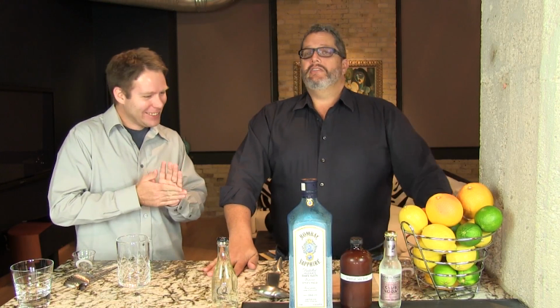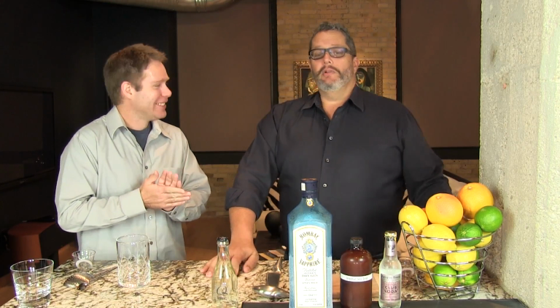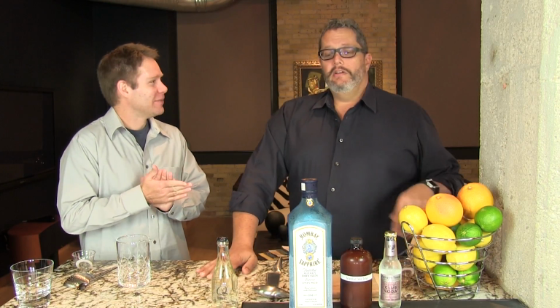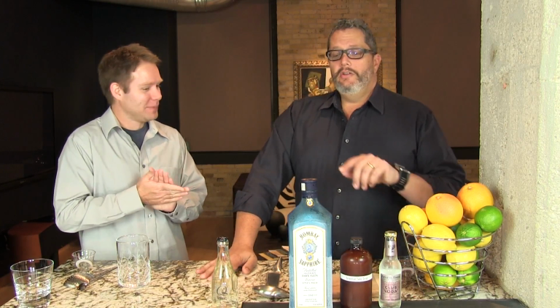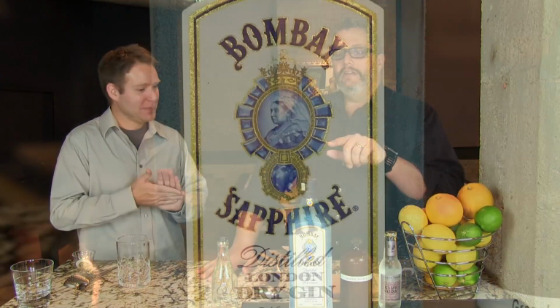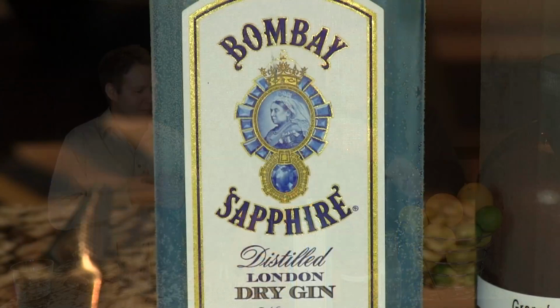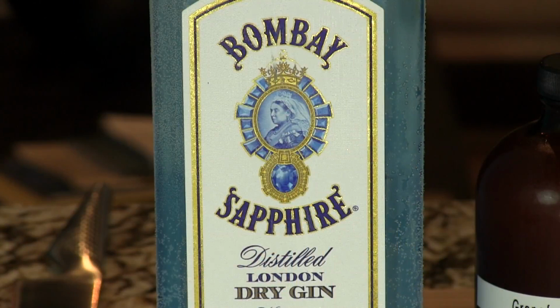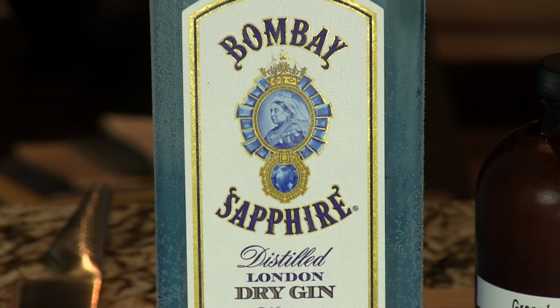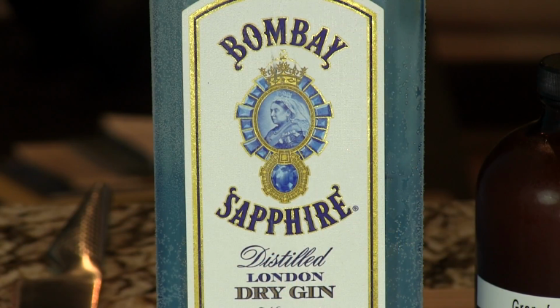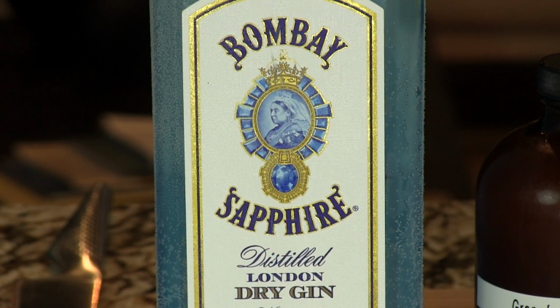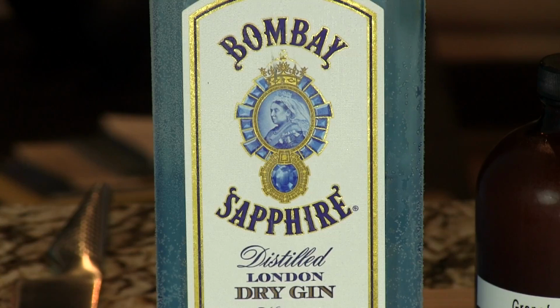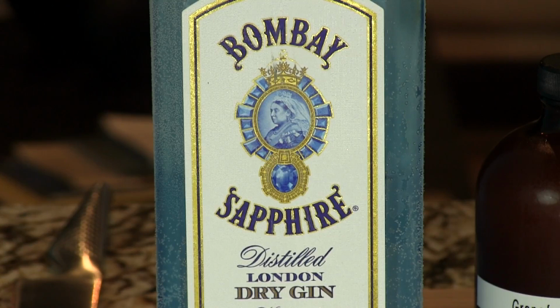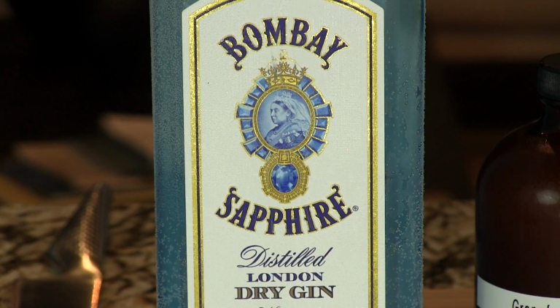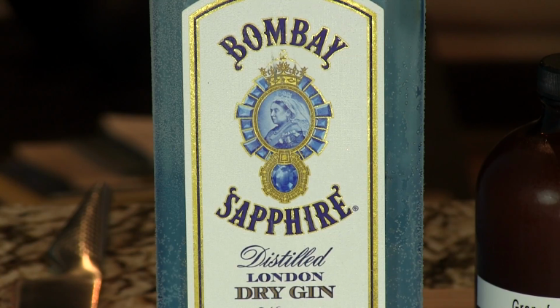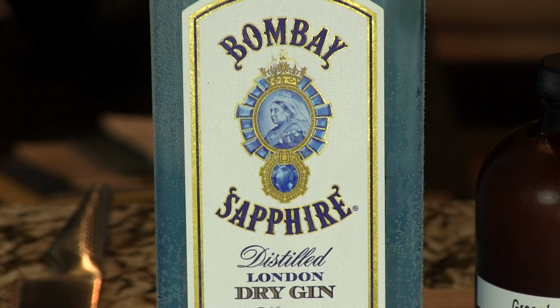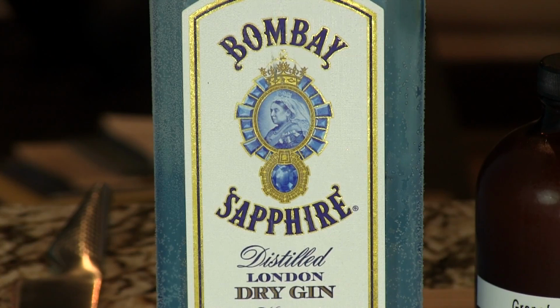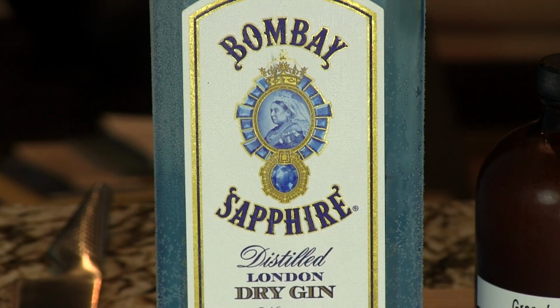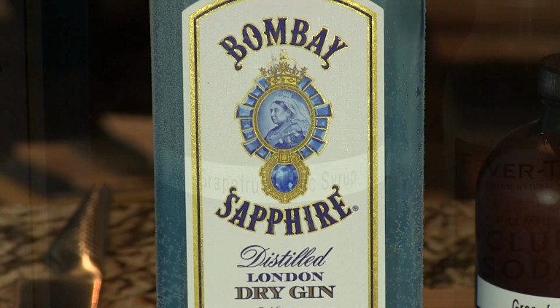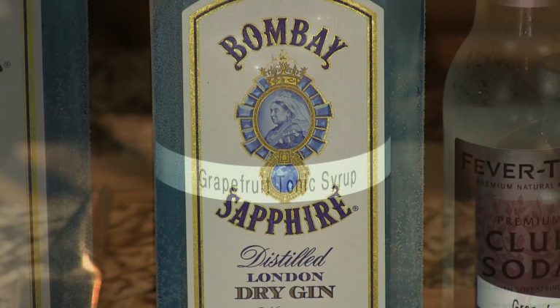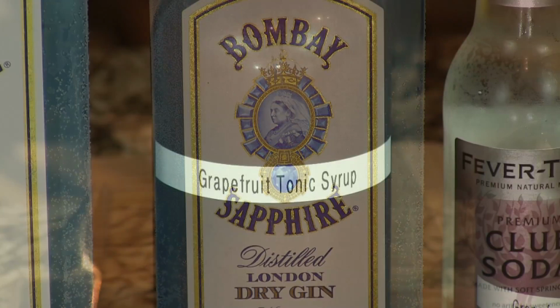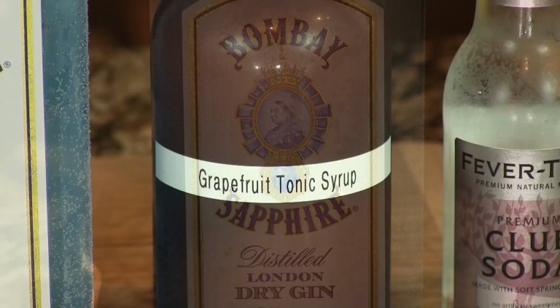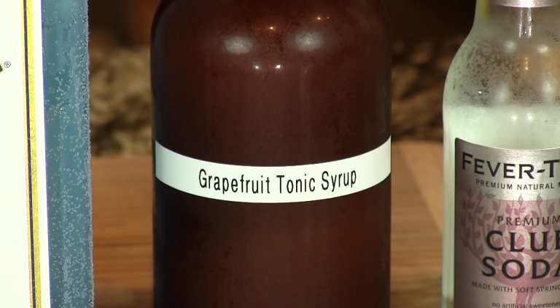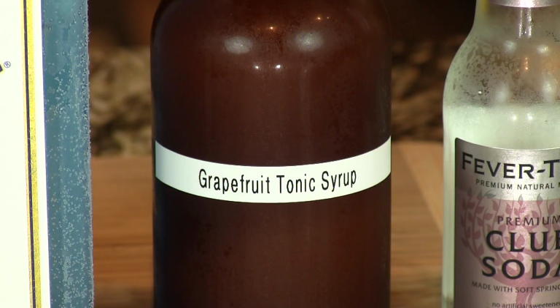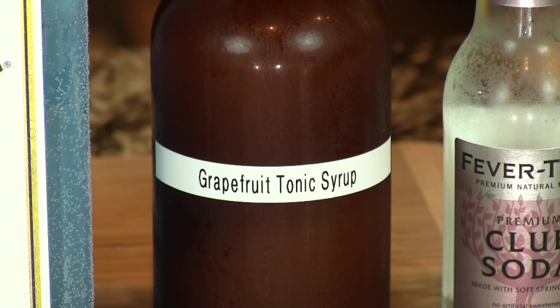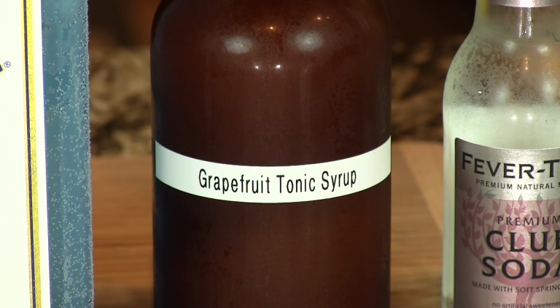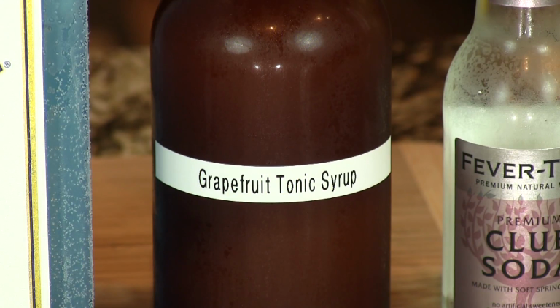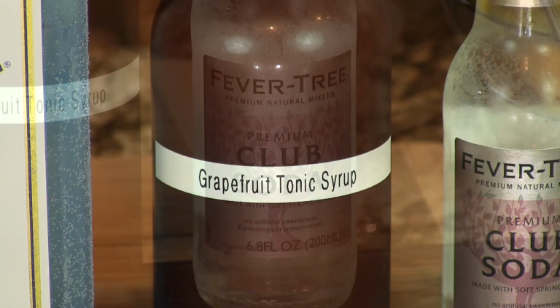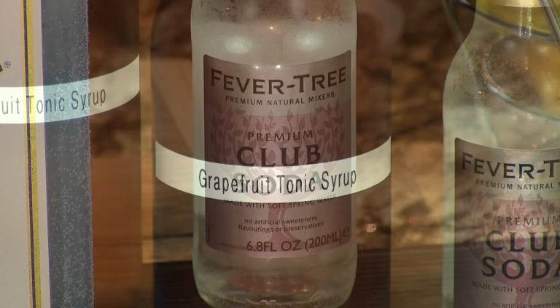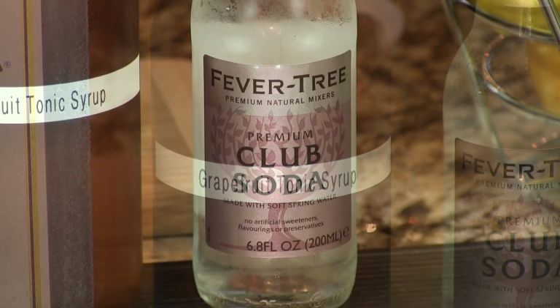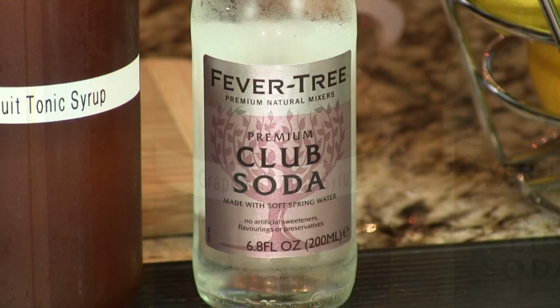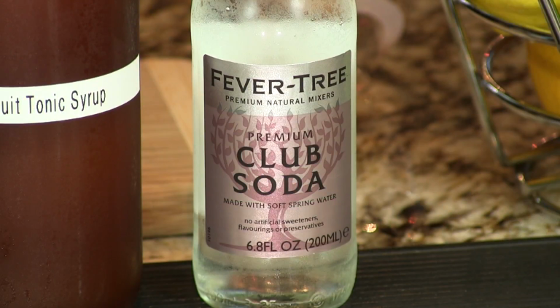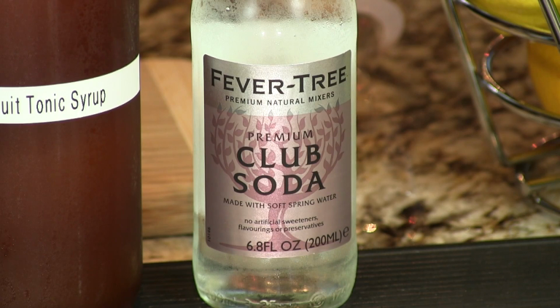It's simple. You need gin — we're using the Bombay Sapphire here today — your grapefruit tonic syrup, and some chilled club soda.